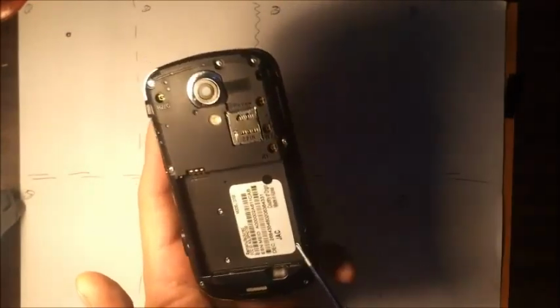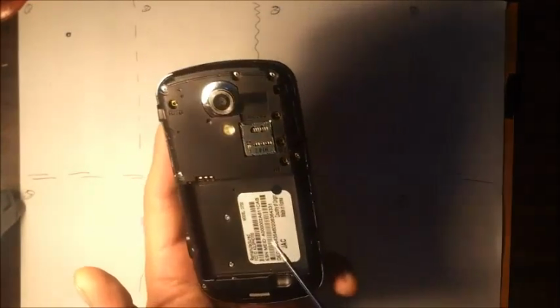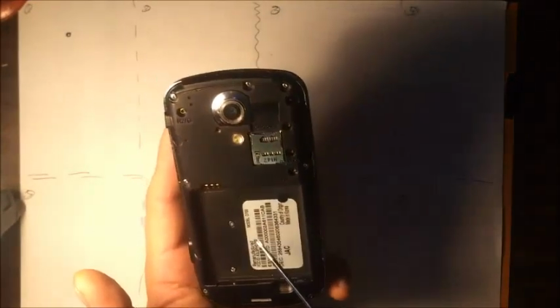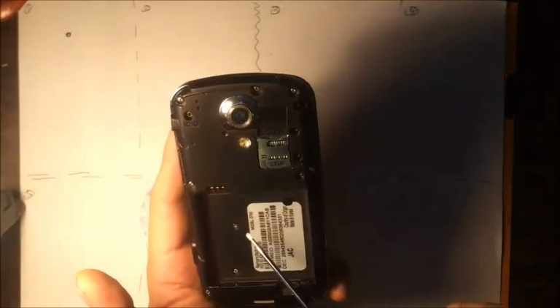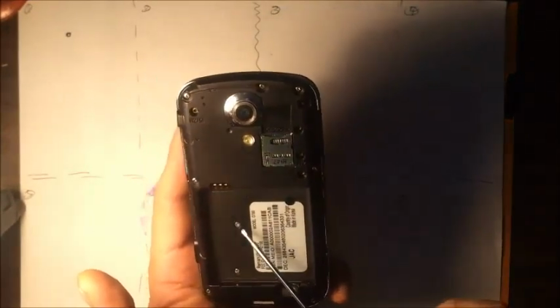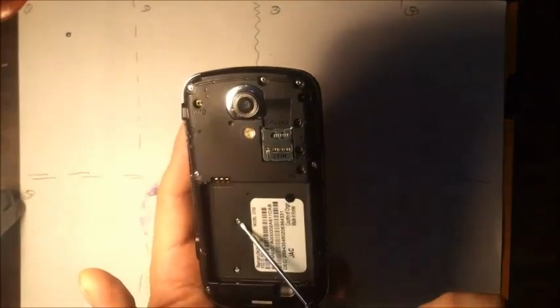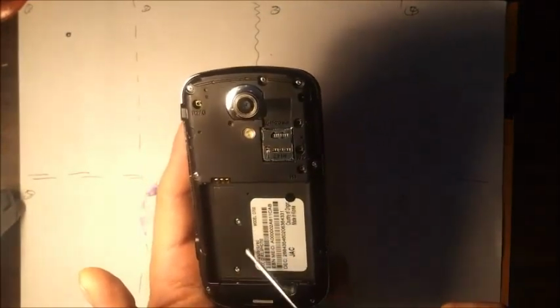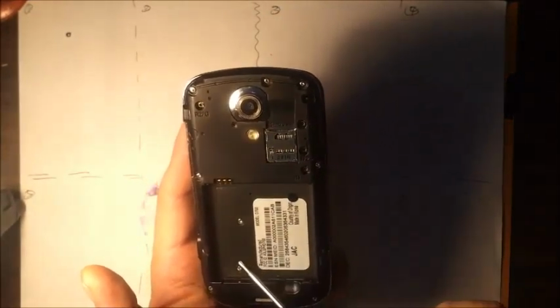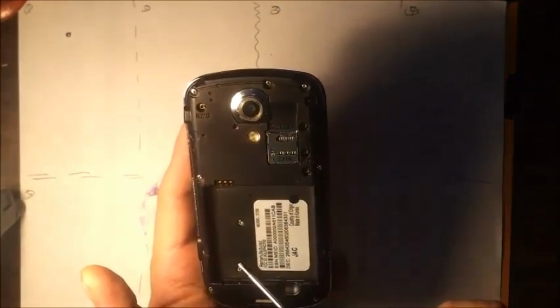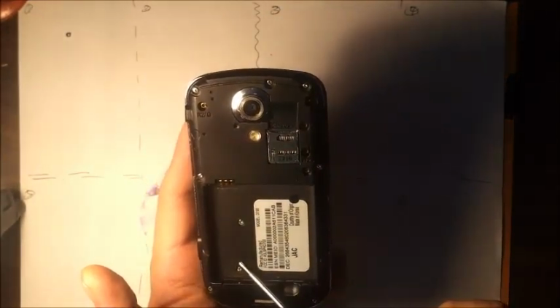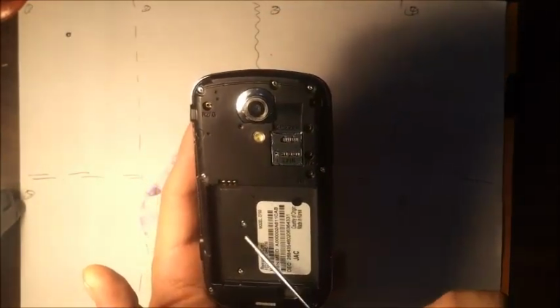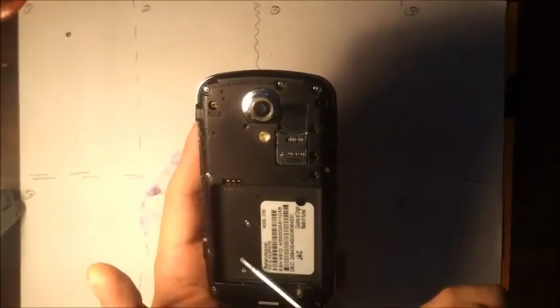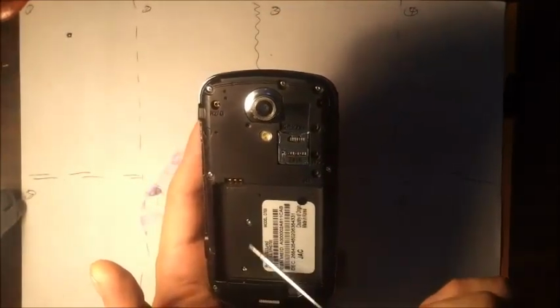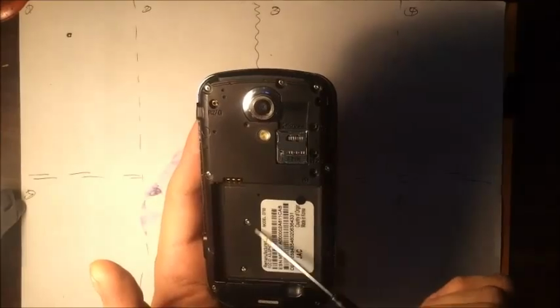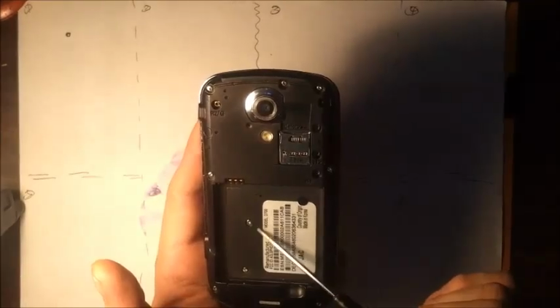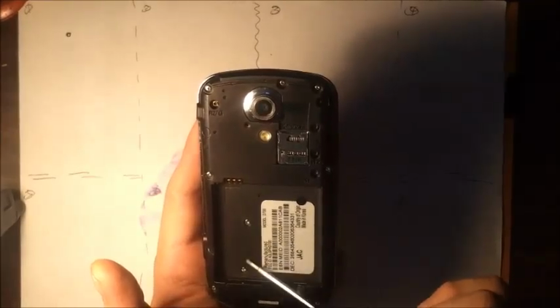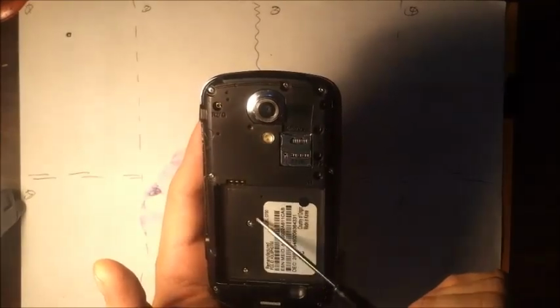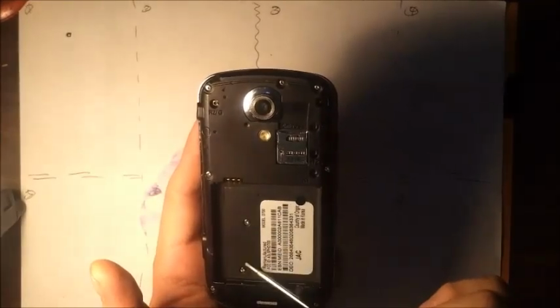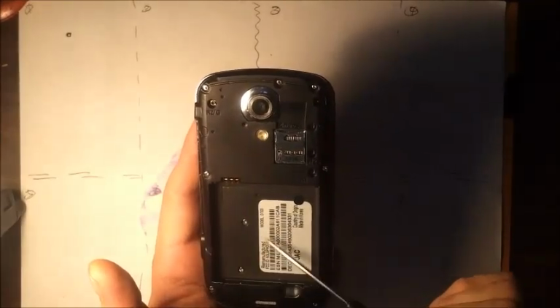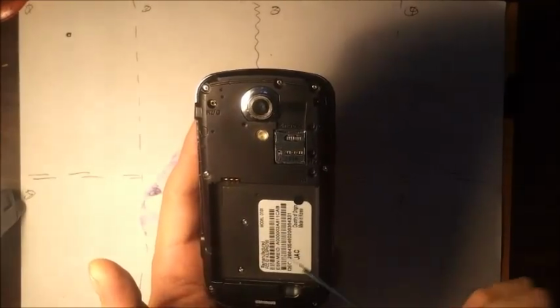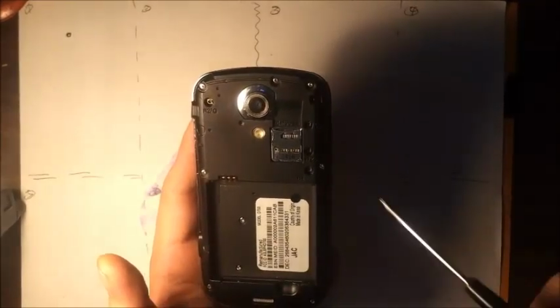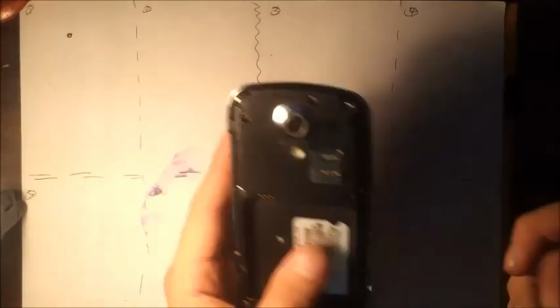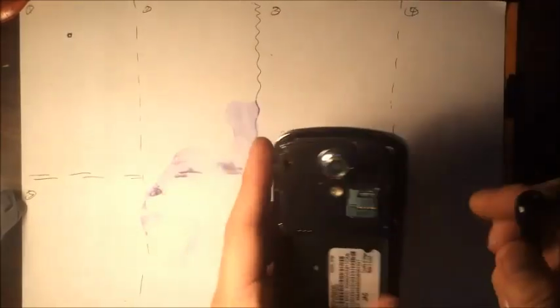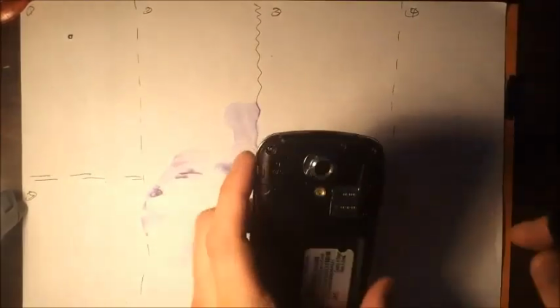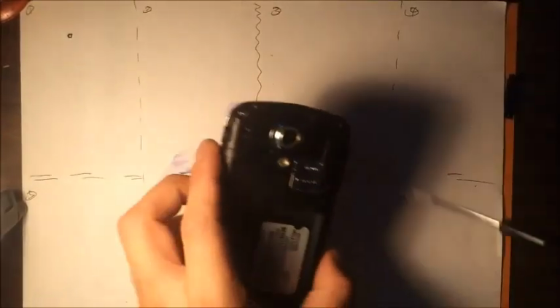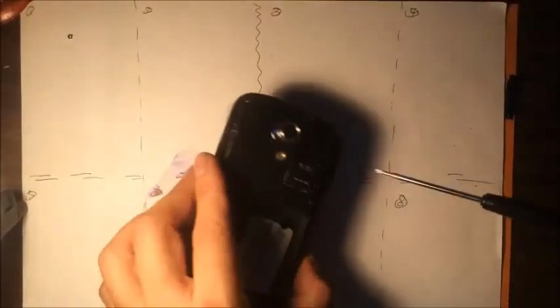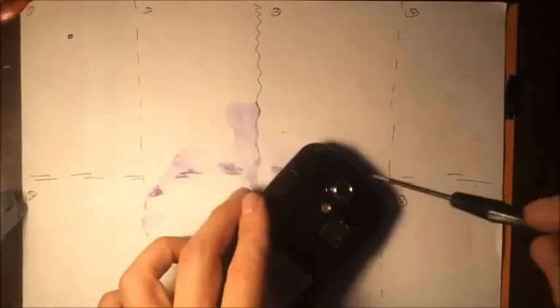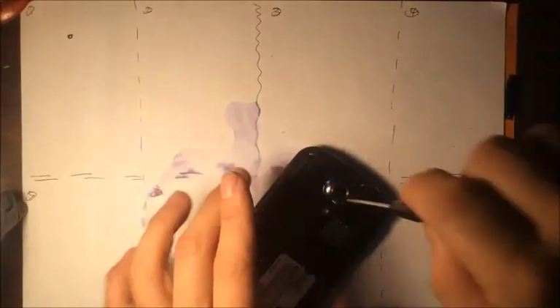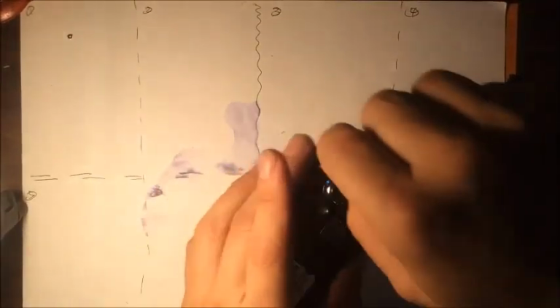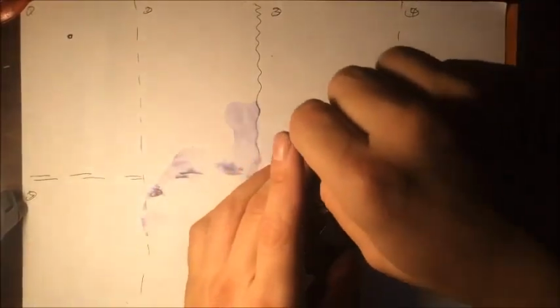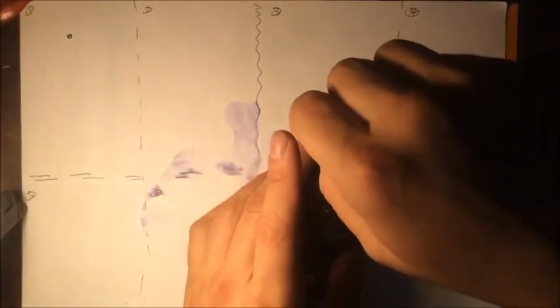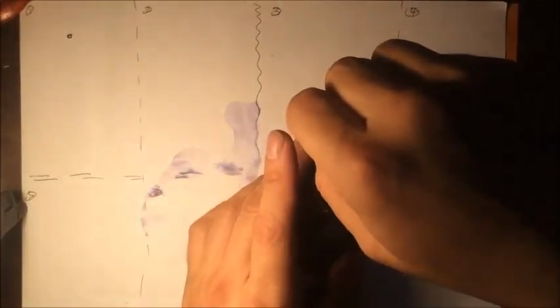And then one, two on the inside where the battery is. Okay, so let's go.